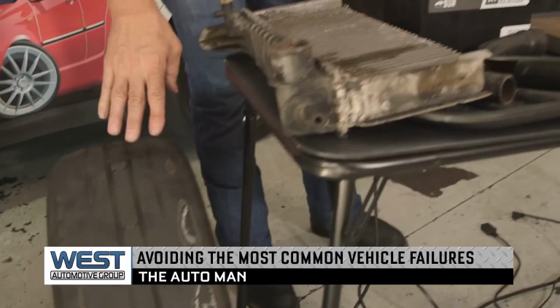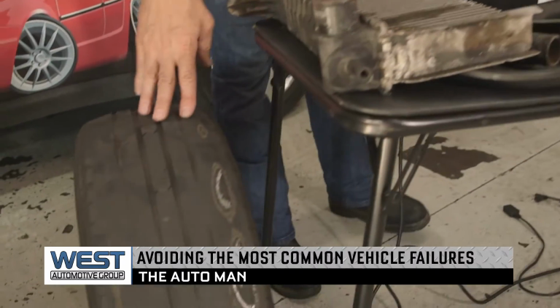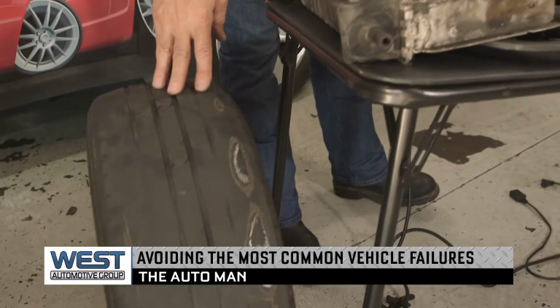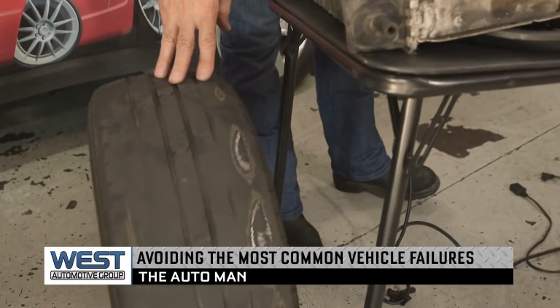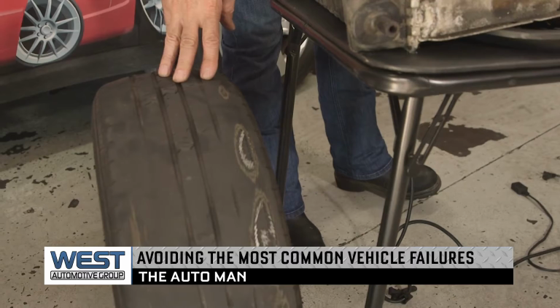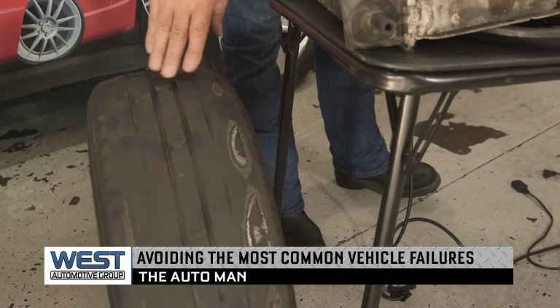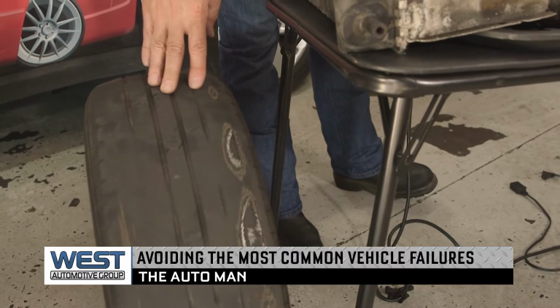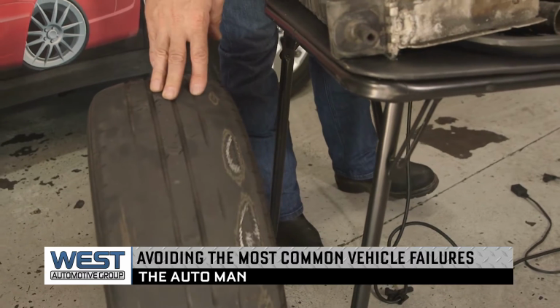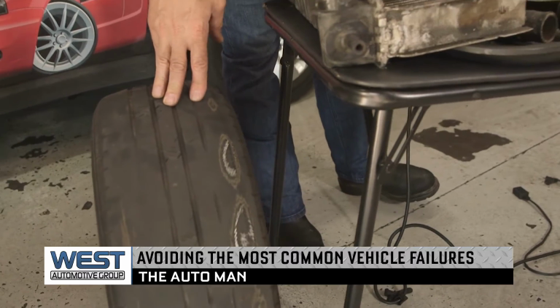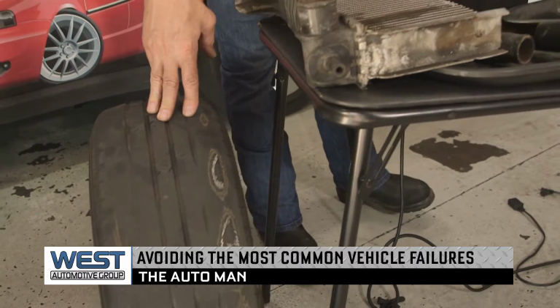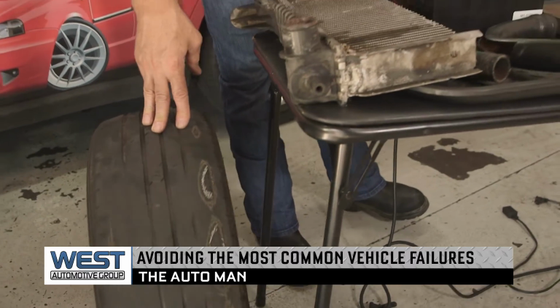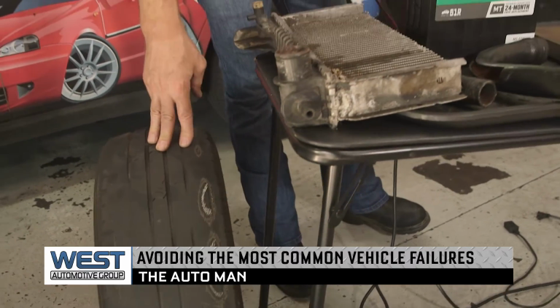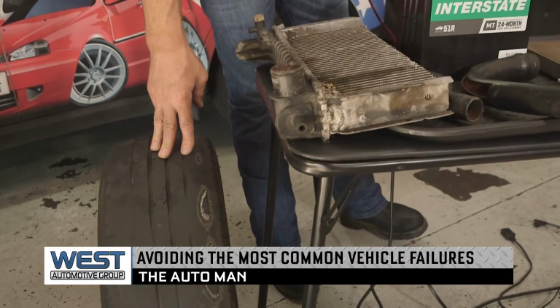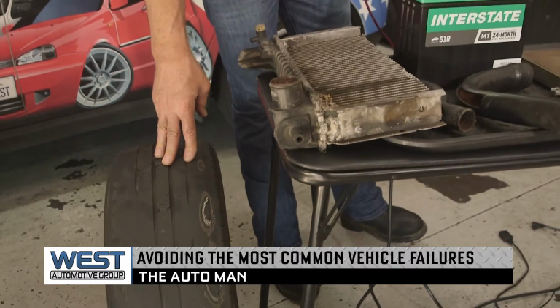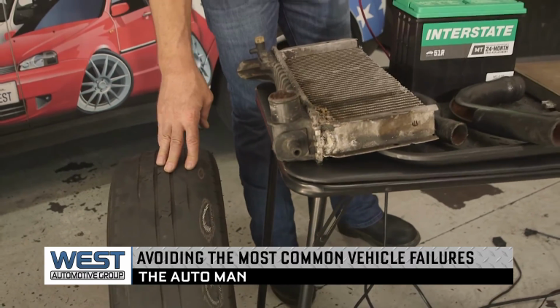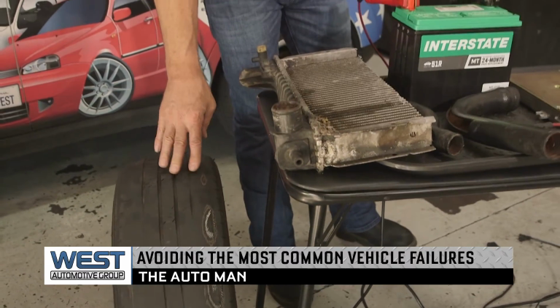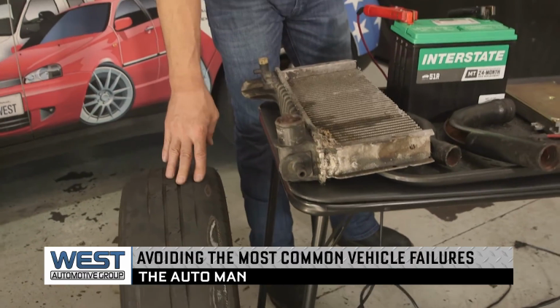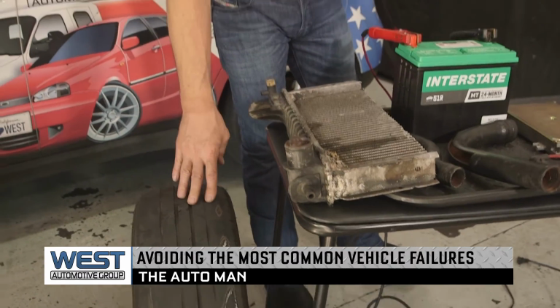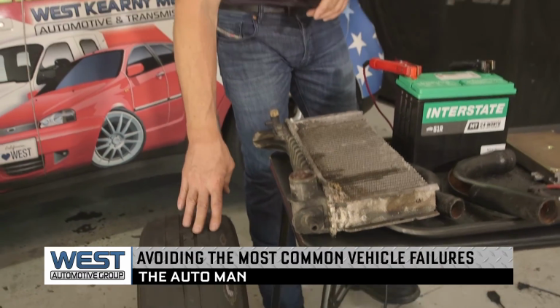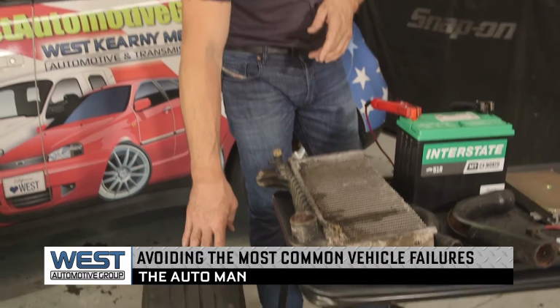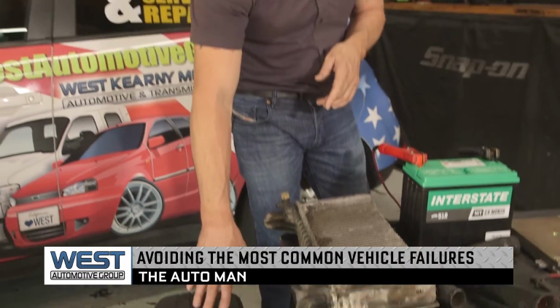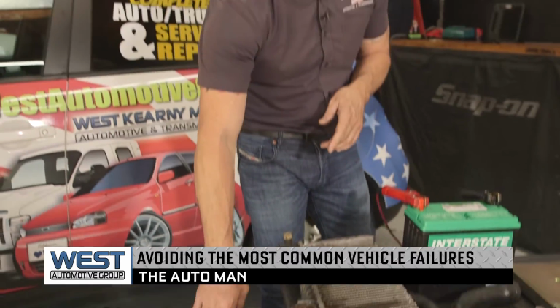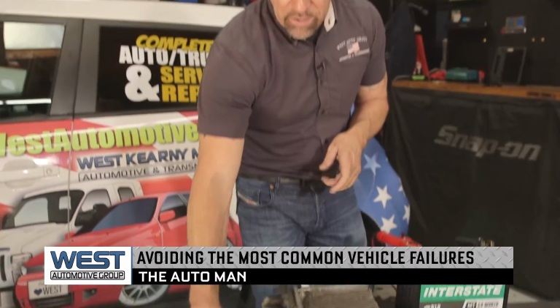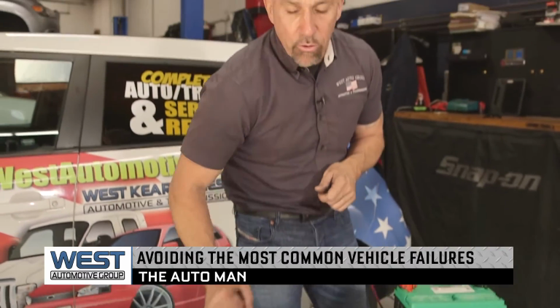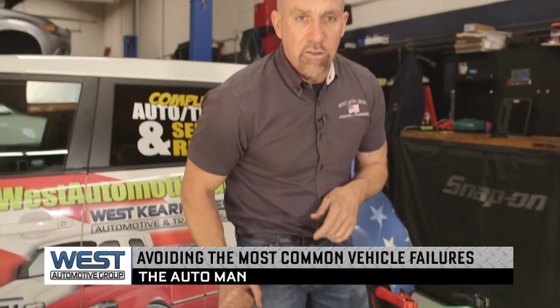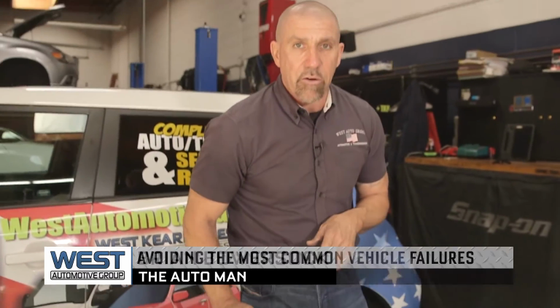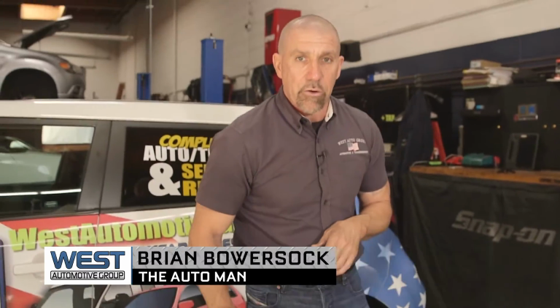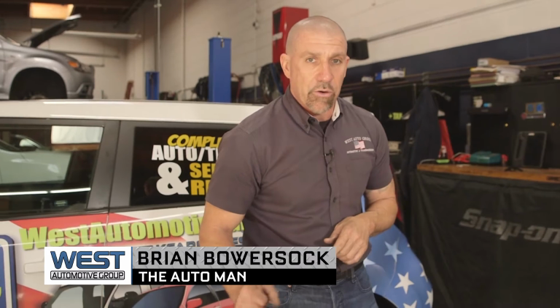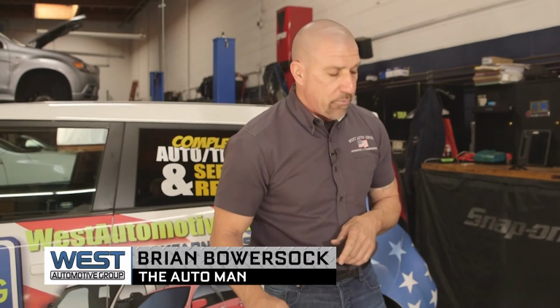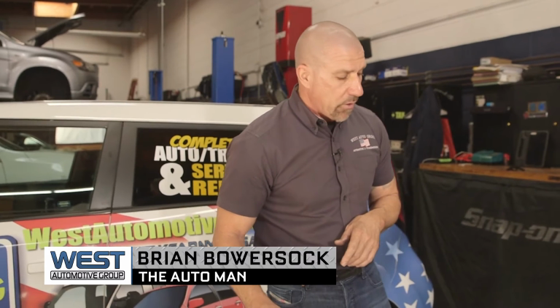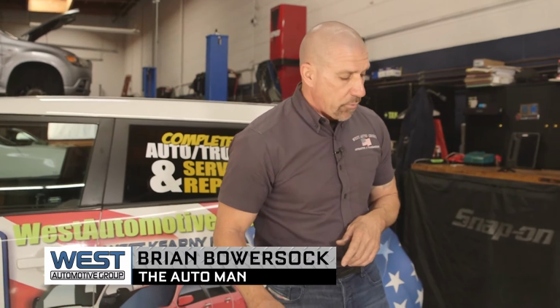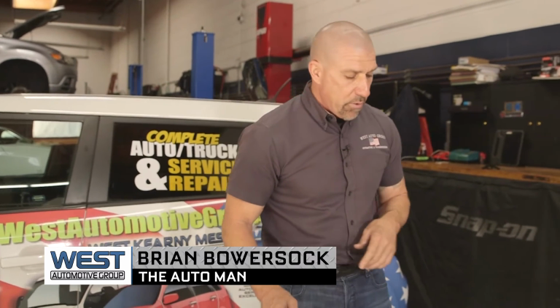Tire failures — make sure you're having your tires inspected regularly. Worn components replaced will prevent early tire failure and leaving you on the road.